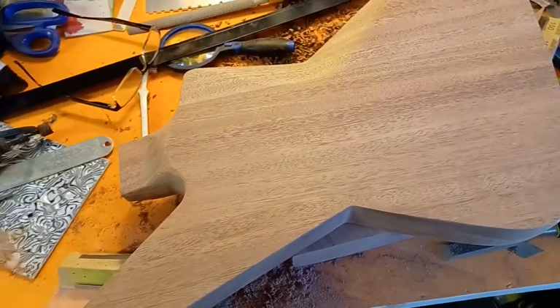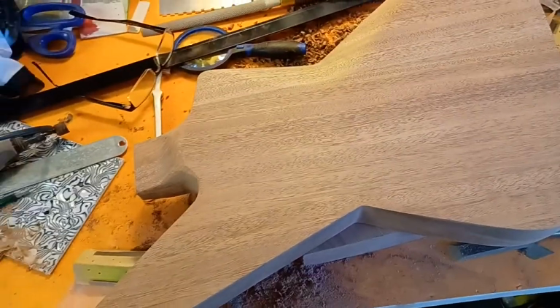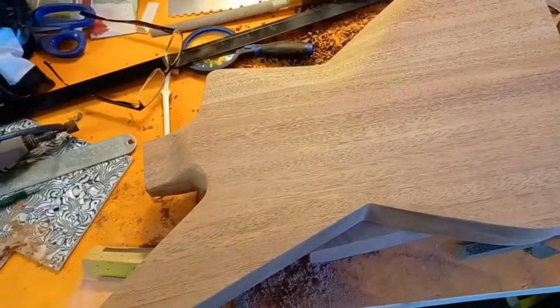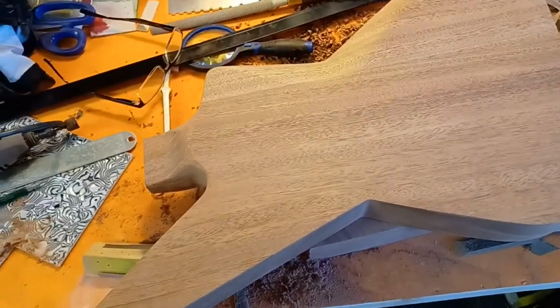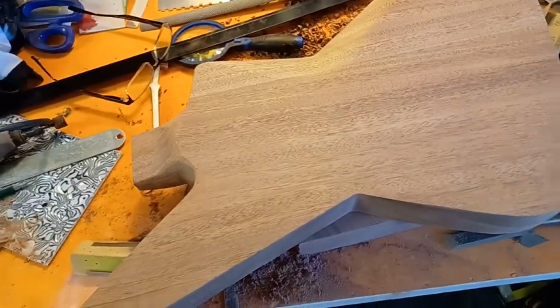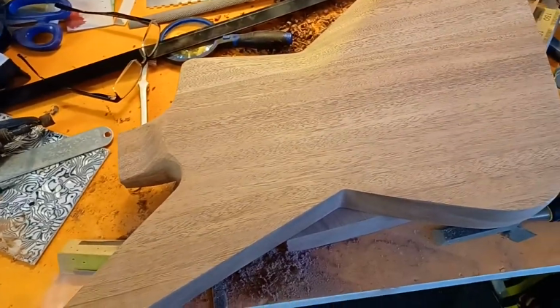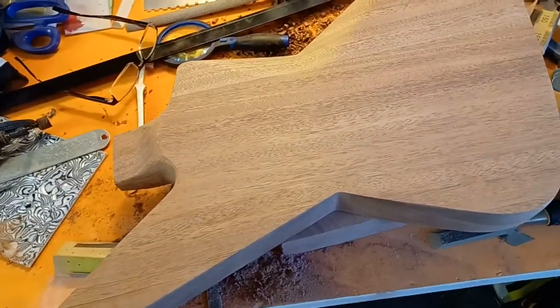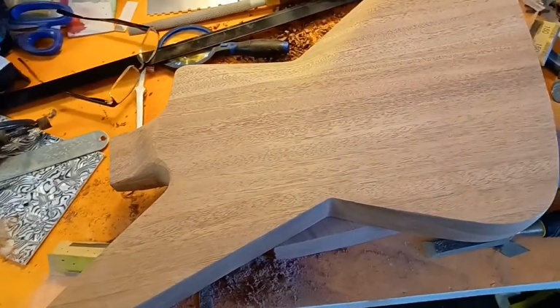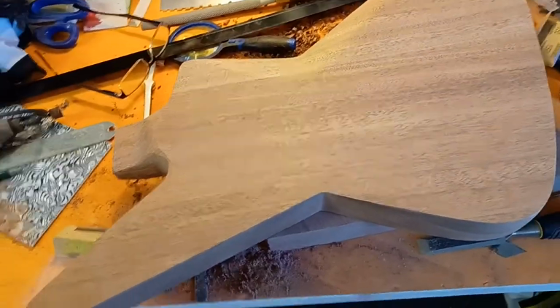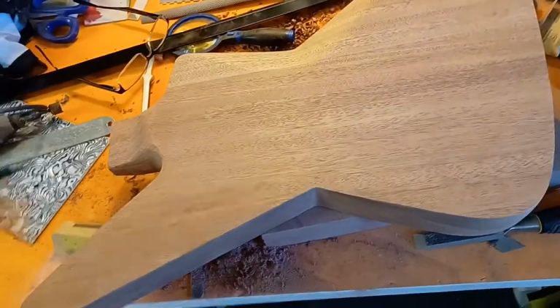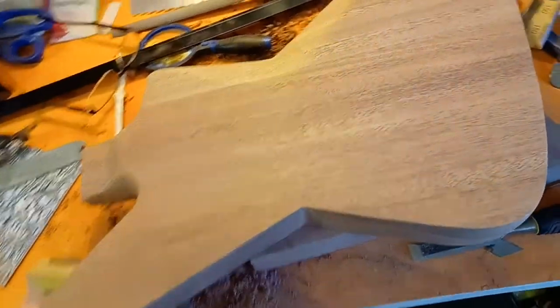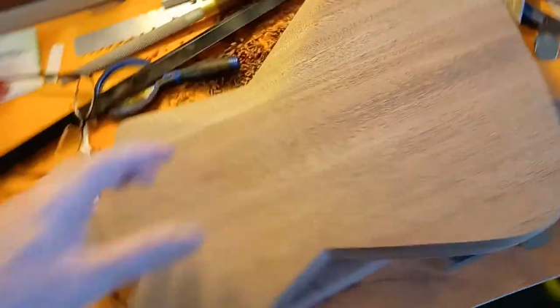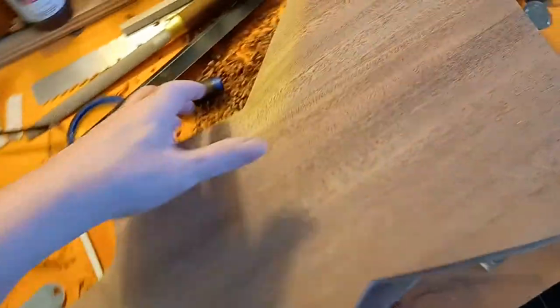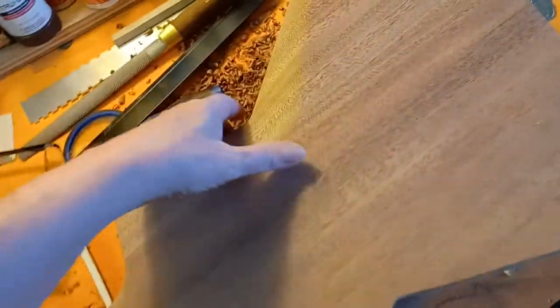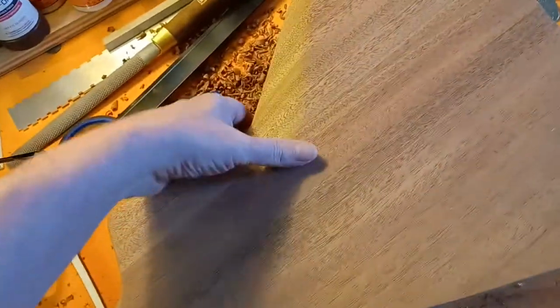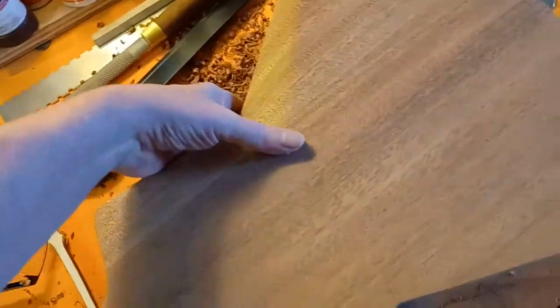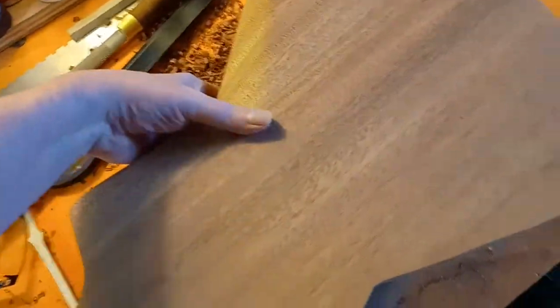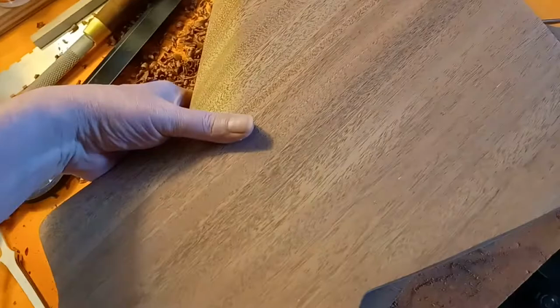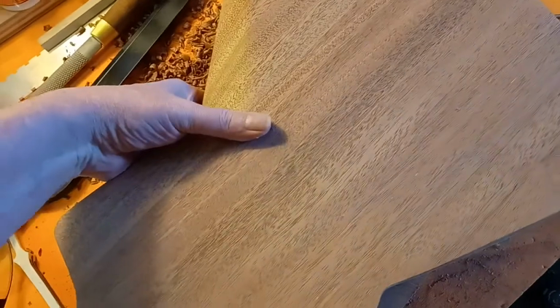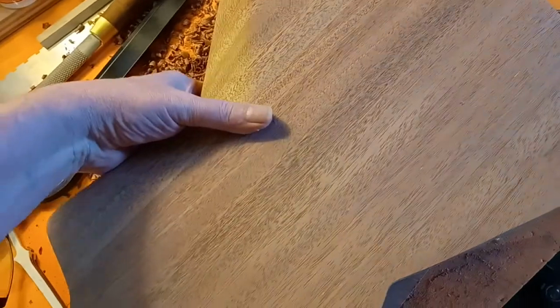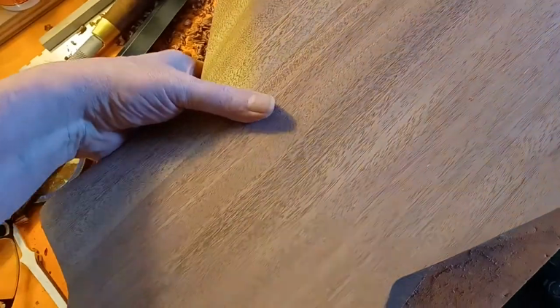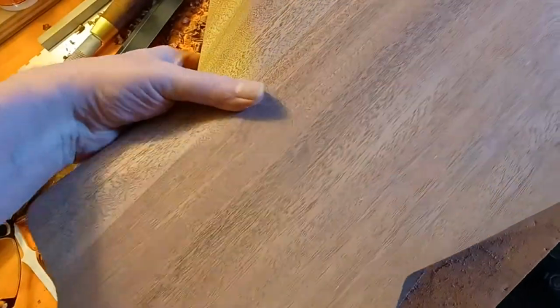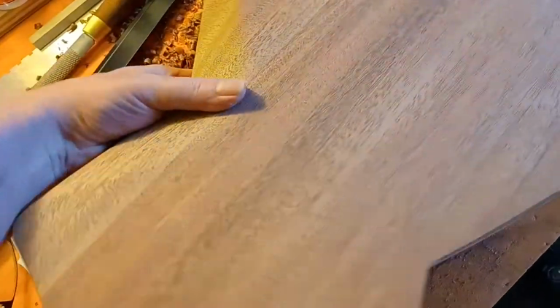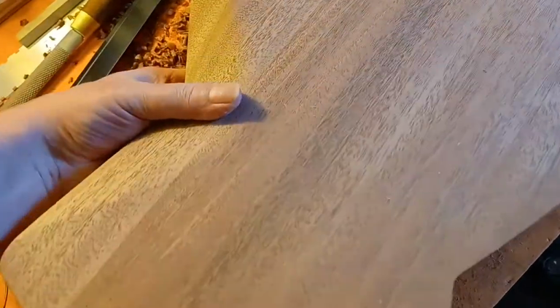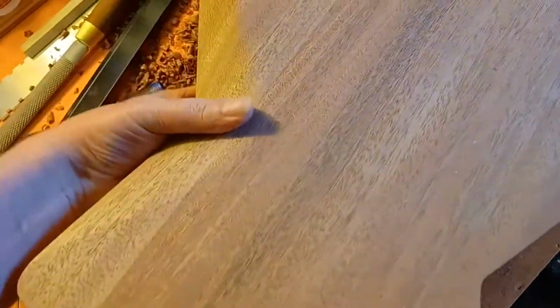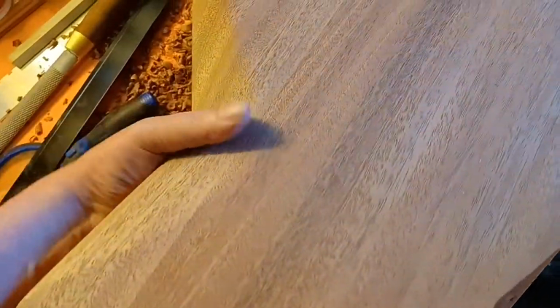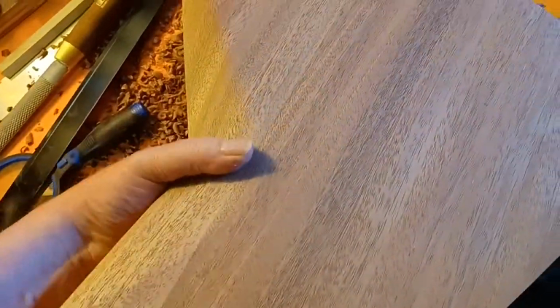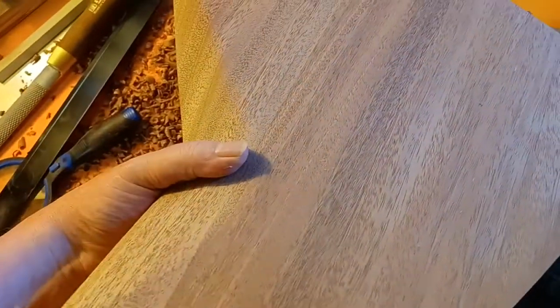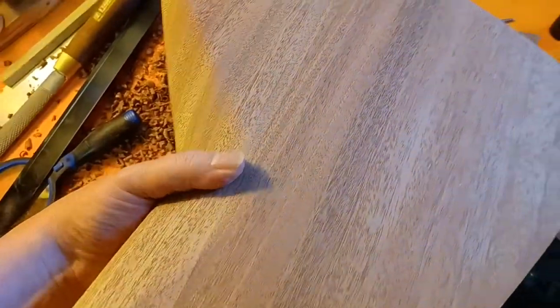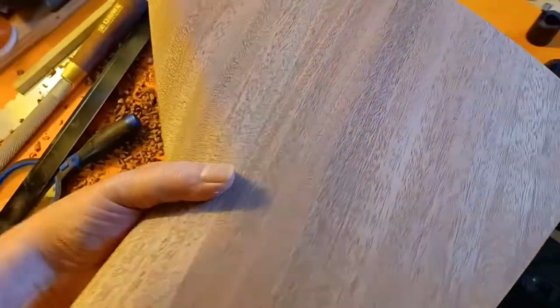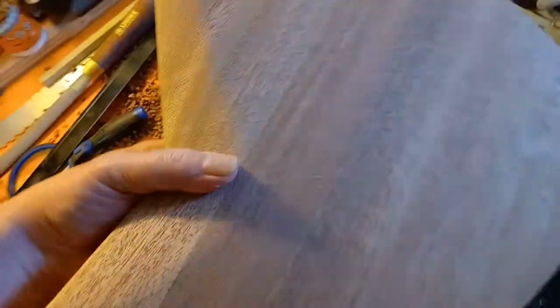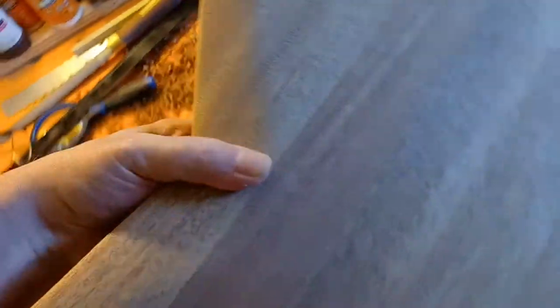Before I glue that neck up tonight, I'm going to rout the neck pickup cavity after I get it measured out.